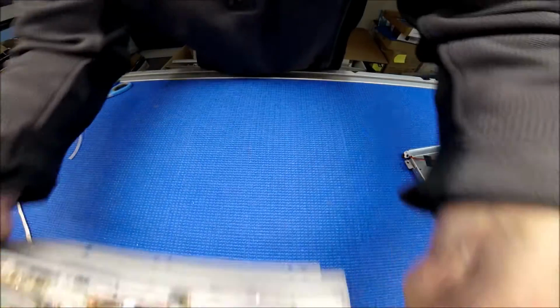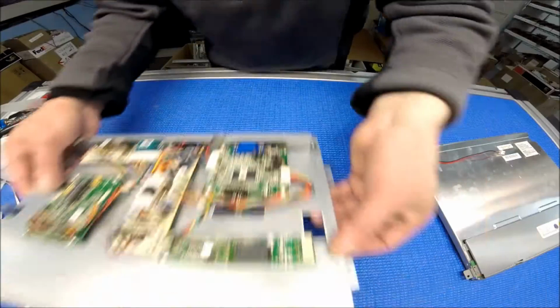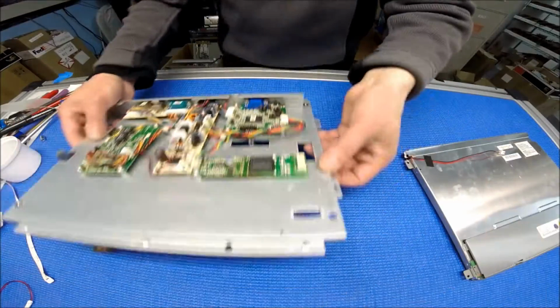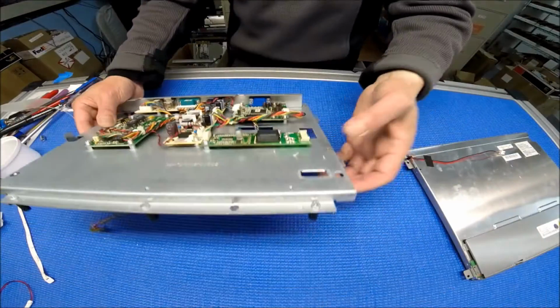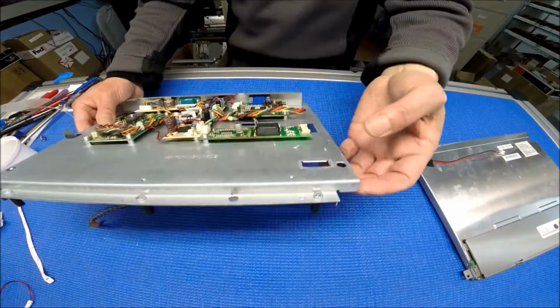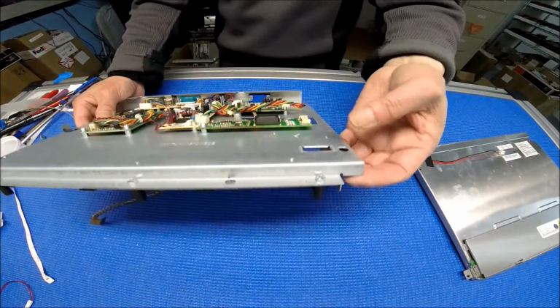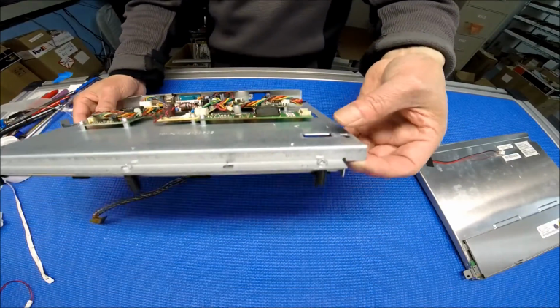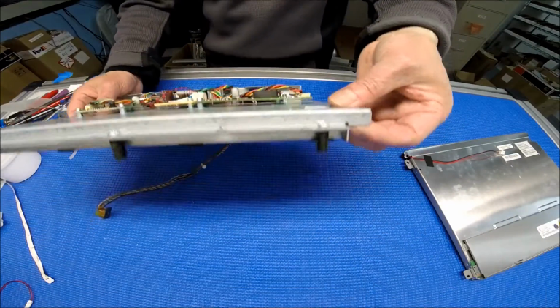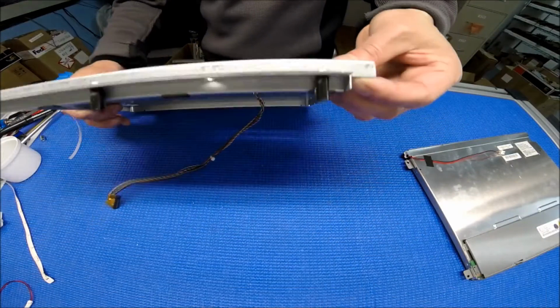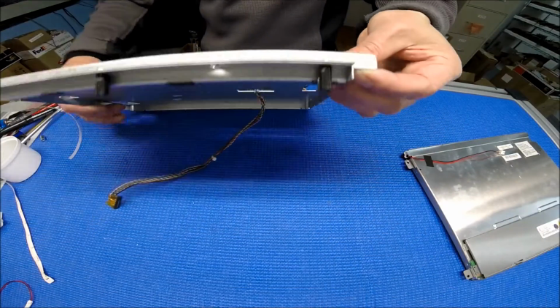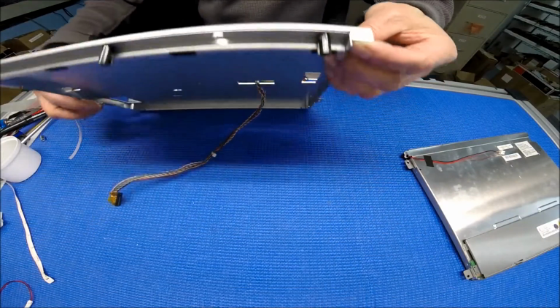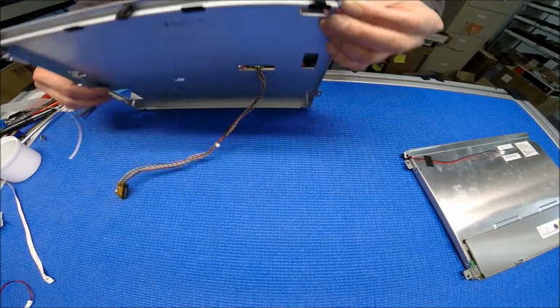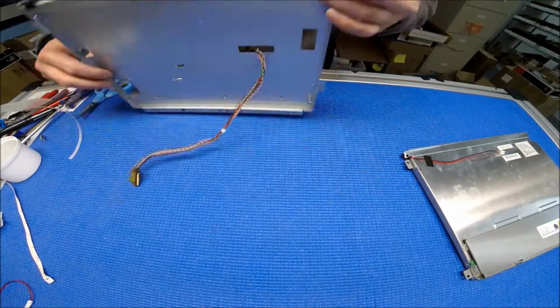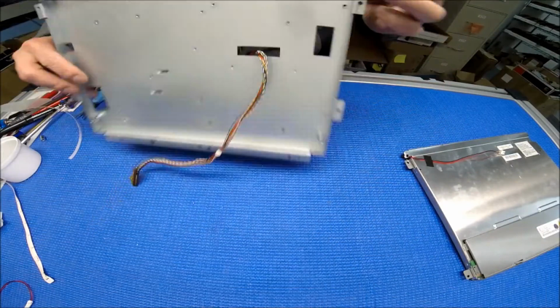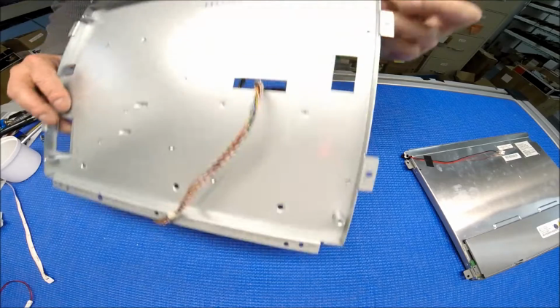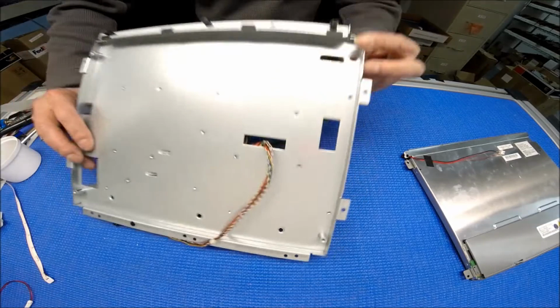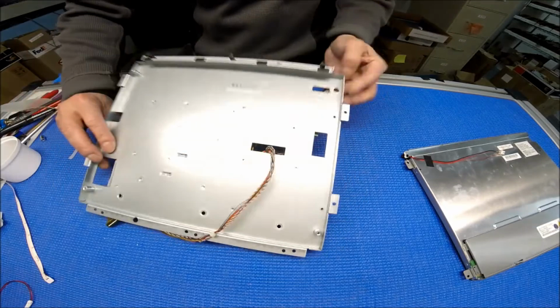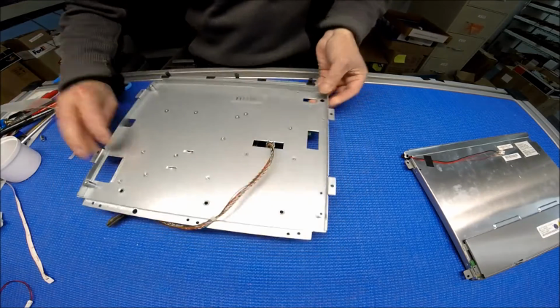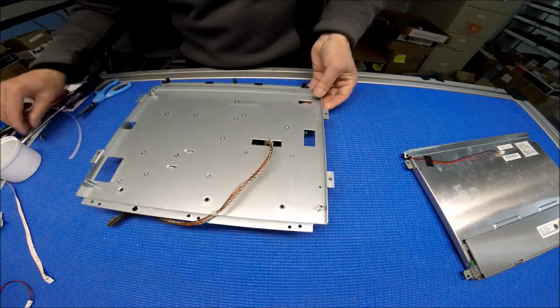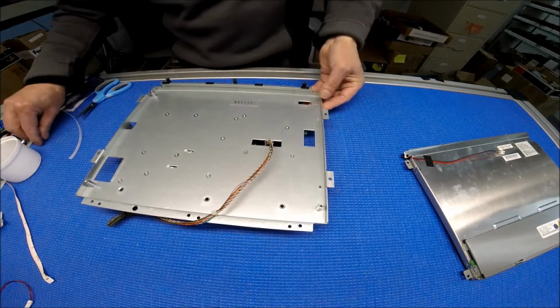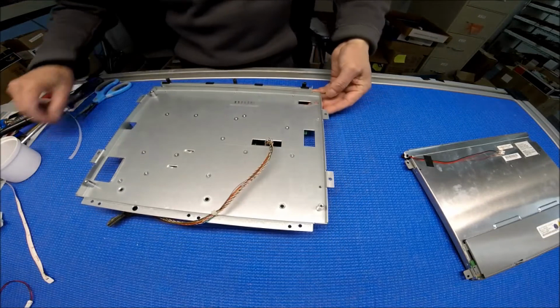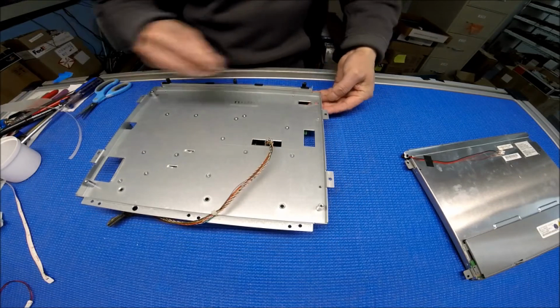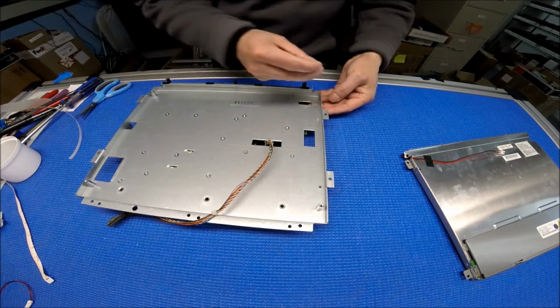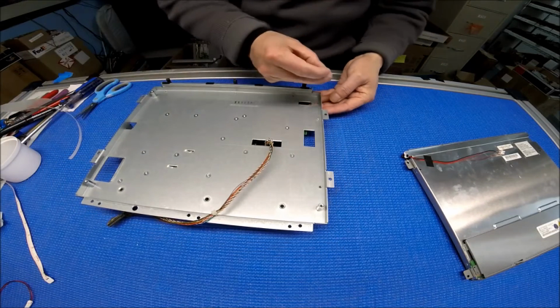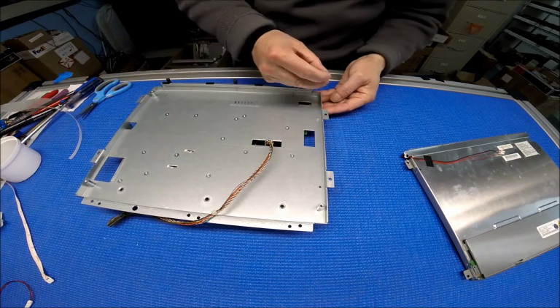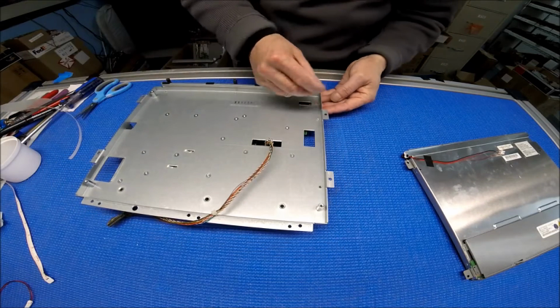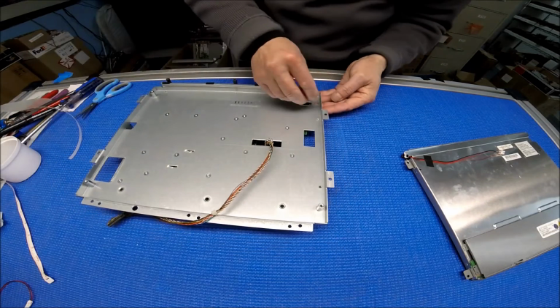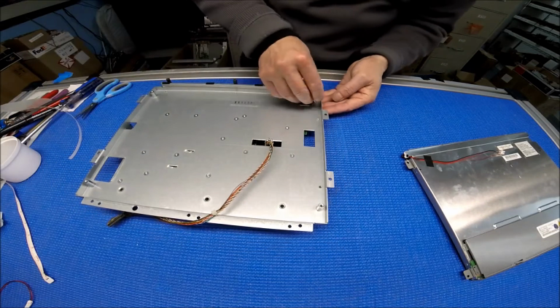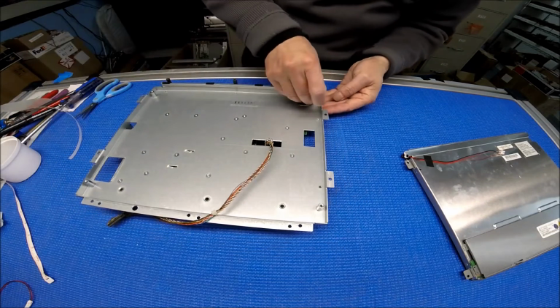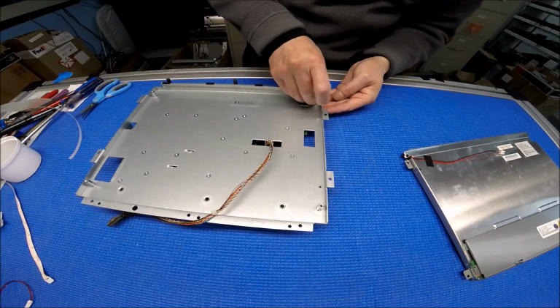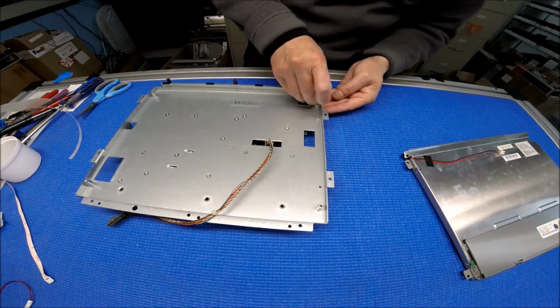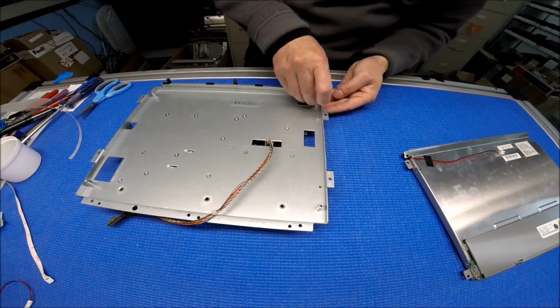This one has a — this one fell off a little bit, but that's okay, put it back.